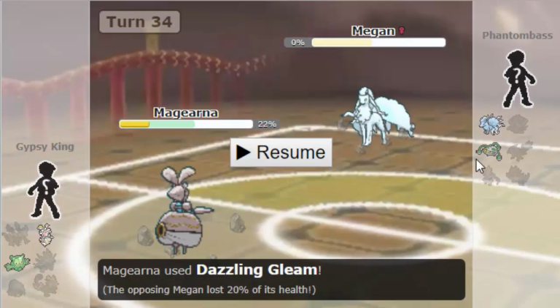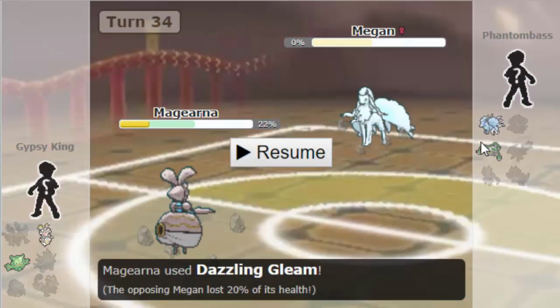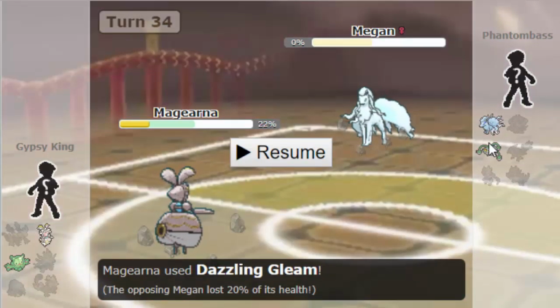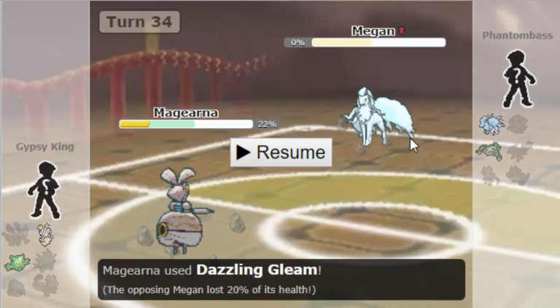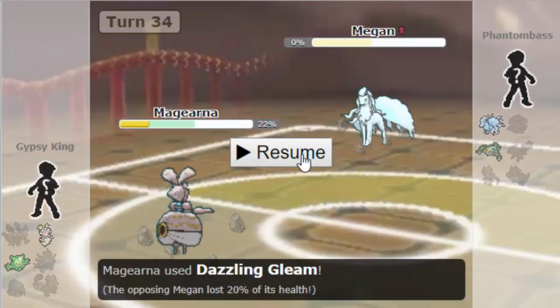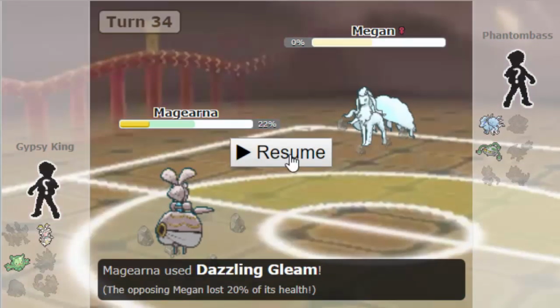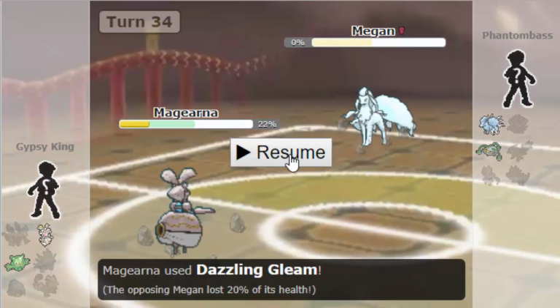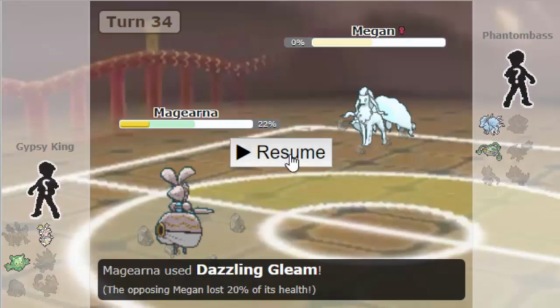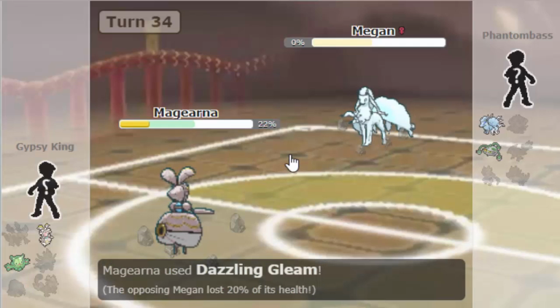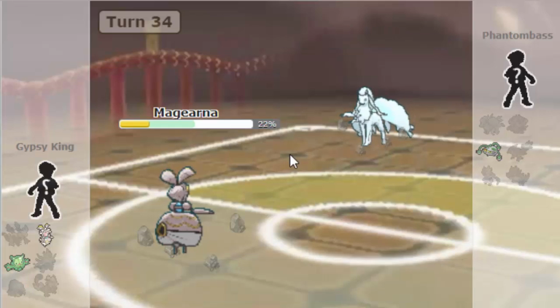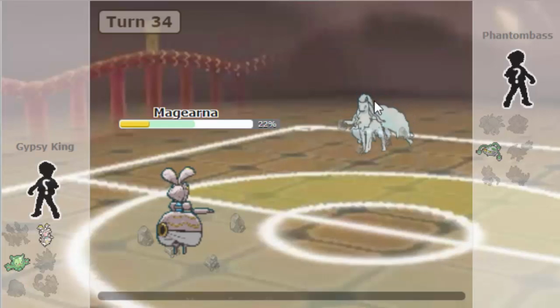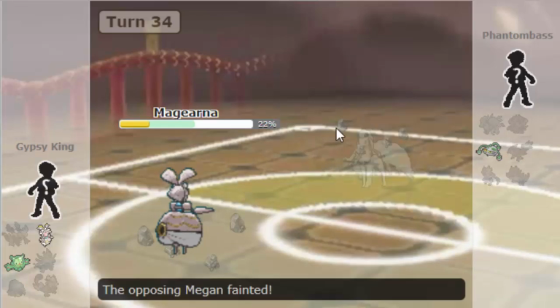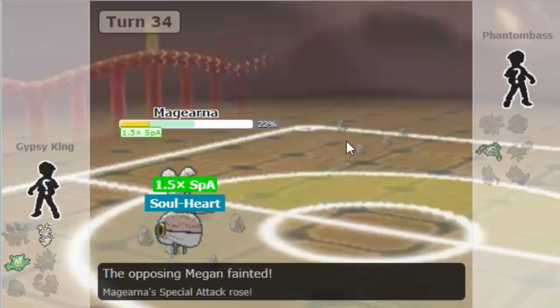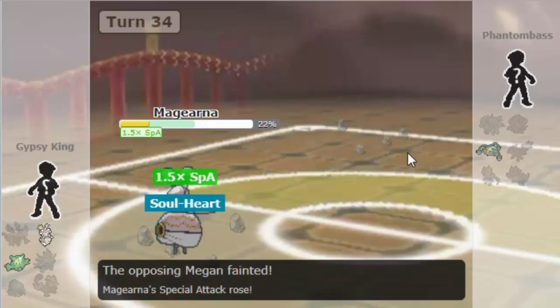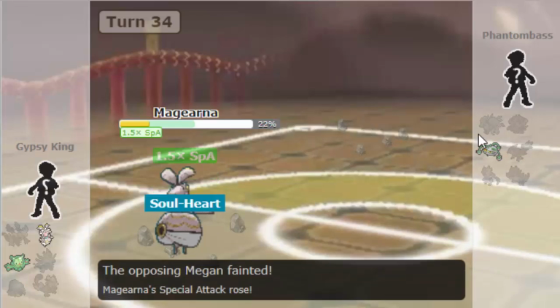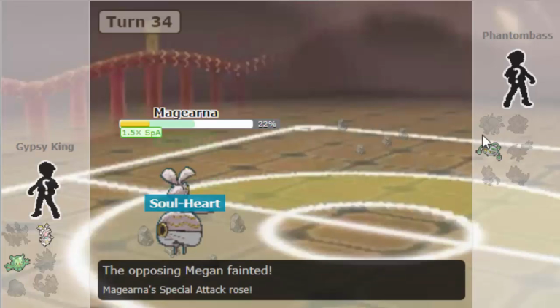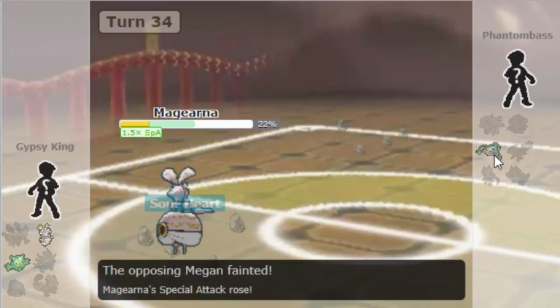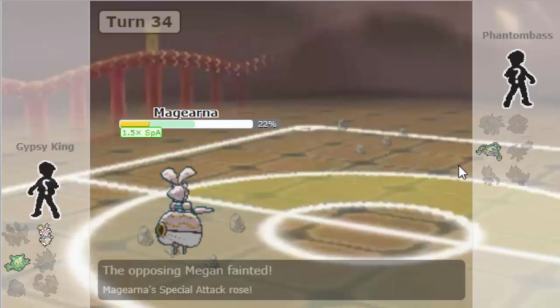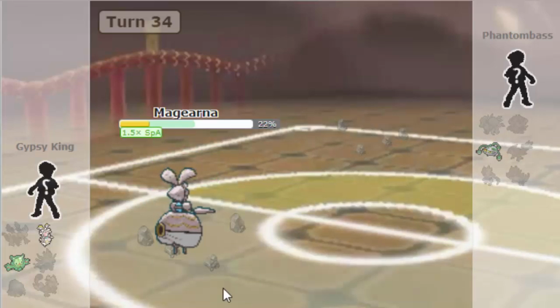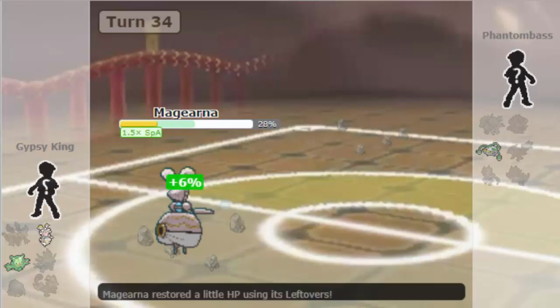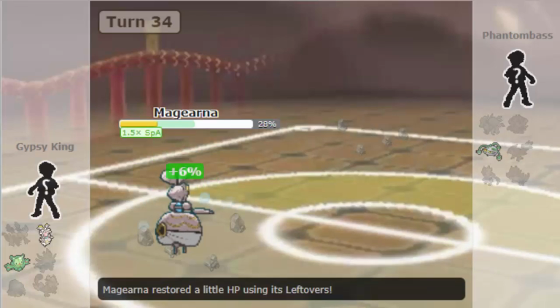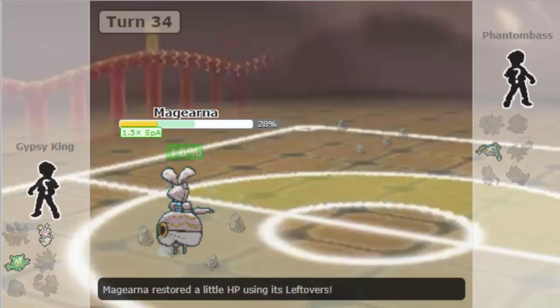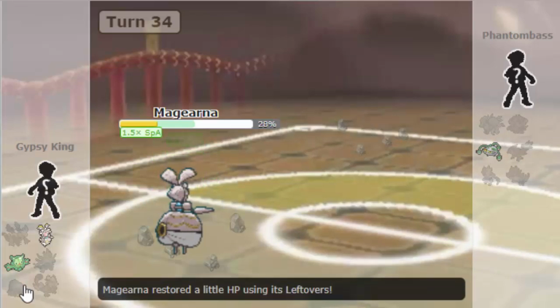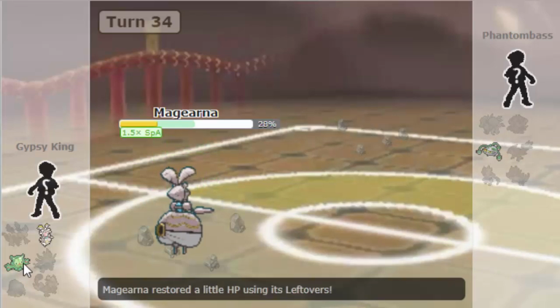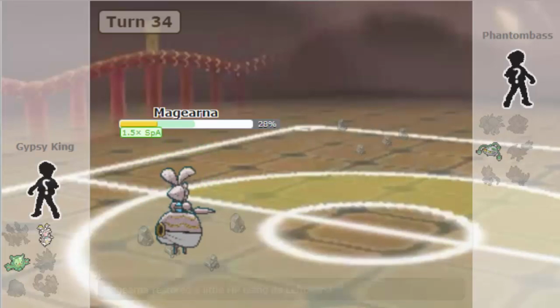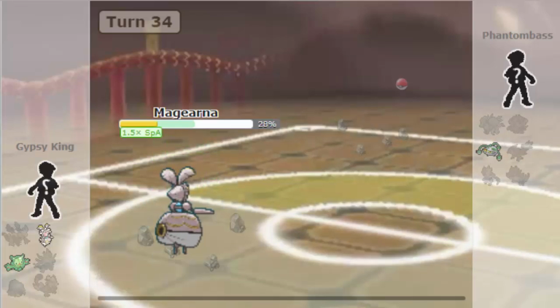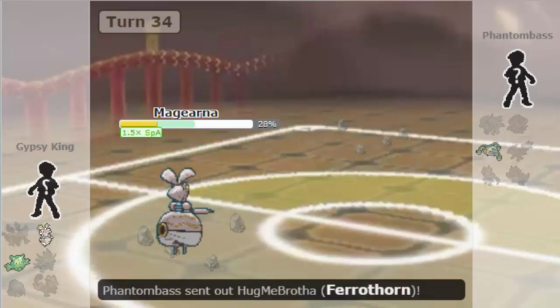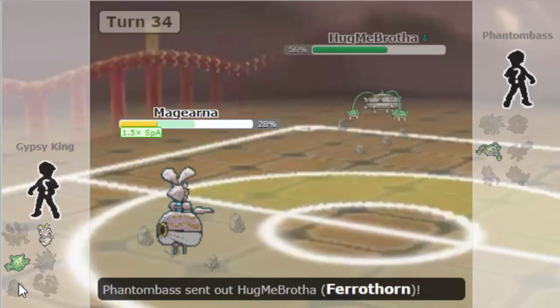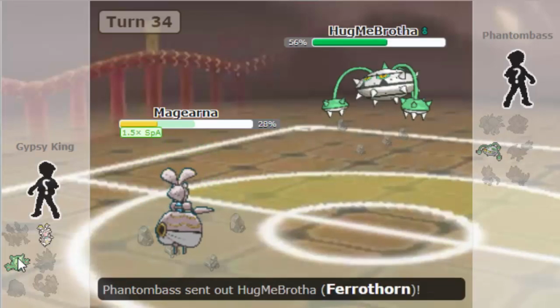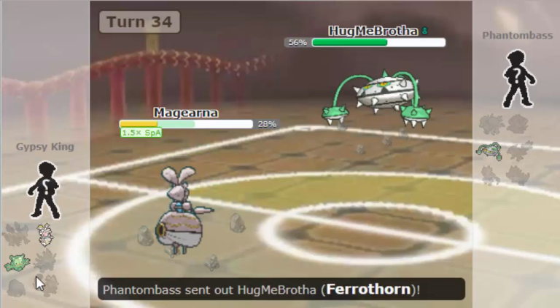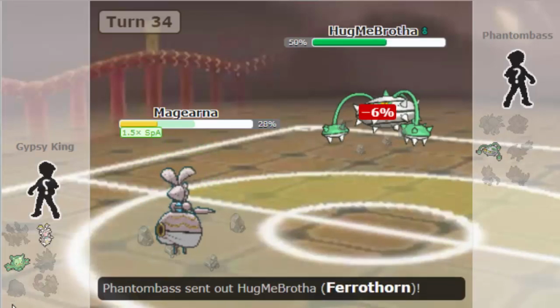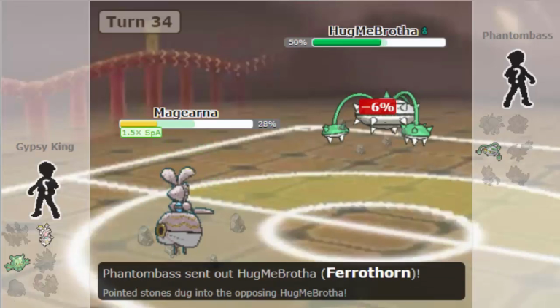Like if he's a Choice Specs variant he's going to click Trick potentially, or he'll just attack with Blizzard or something. If he's Encore he's clicking Encore this turn. Either way Magearna is my play of choice, as I will be able to take any hit from this thing. As he does just go for the Specs Blizzard actually — and he's going to end up freezing my Magearna here. Which is pretty unfortunate. The ITL curse continues. But we're actually going to unthaw in a few turns here — he is going to miss the following Blizzard, and he's going to miss another one the next turn.